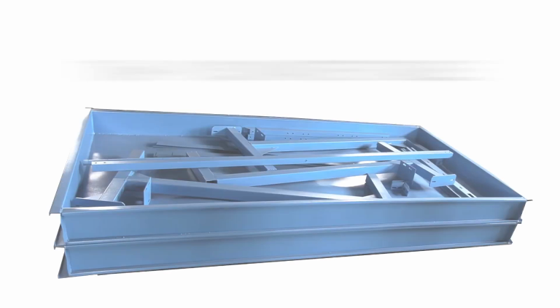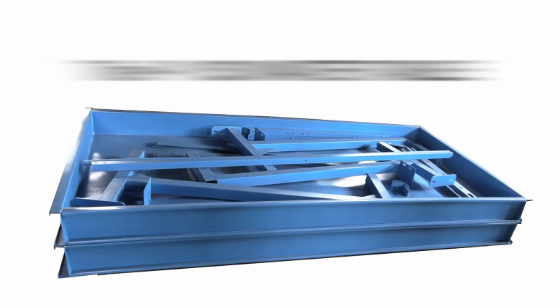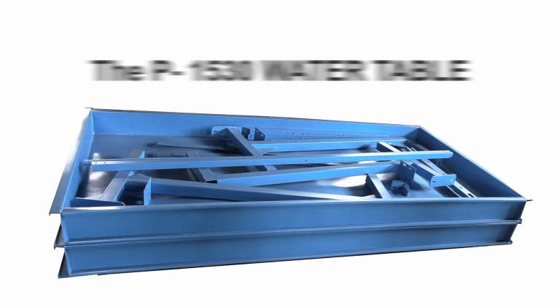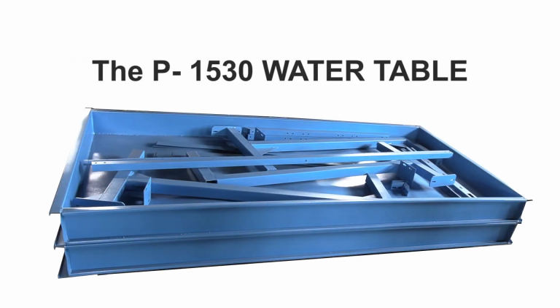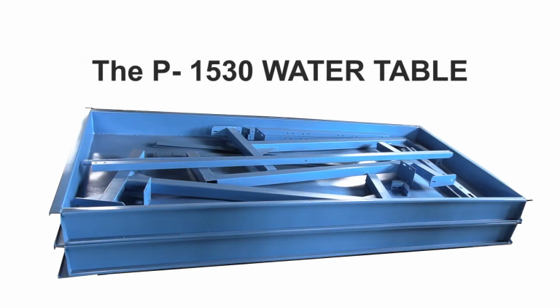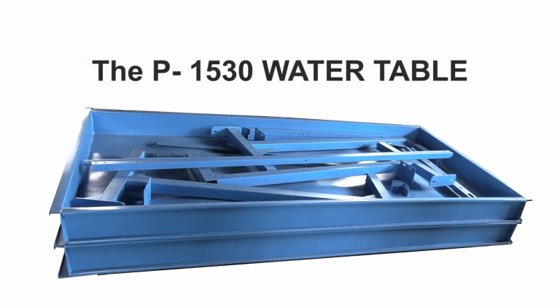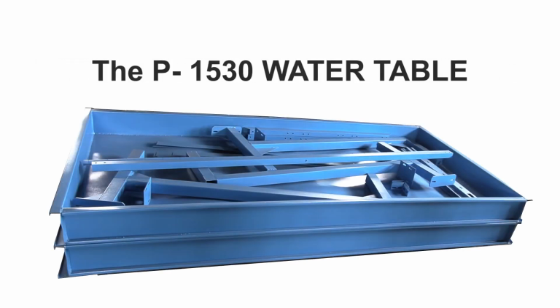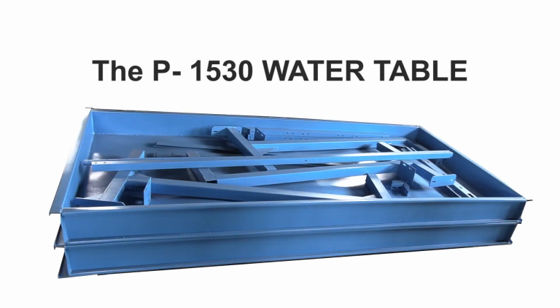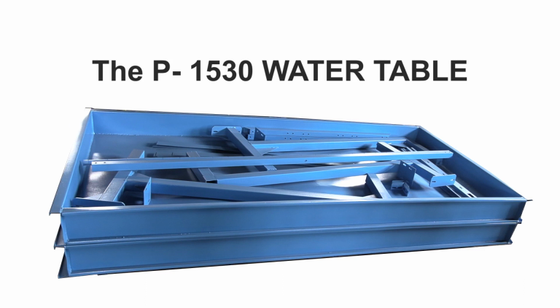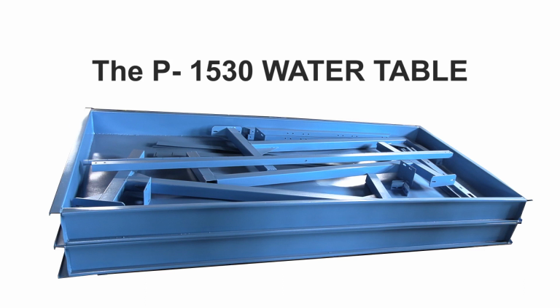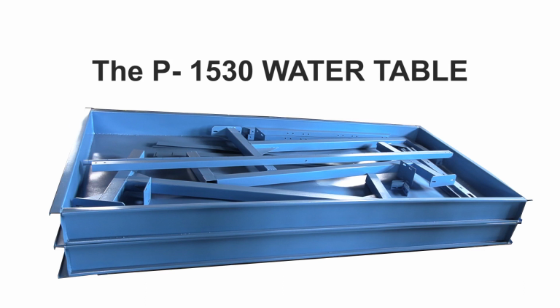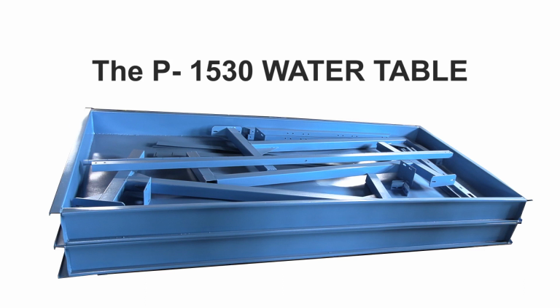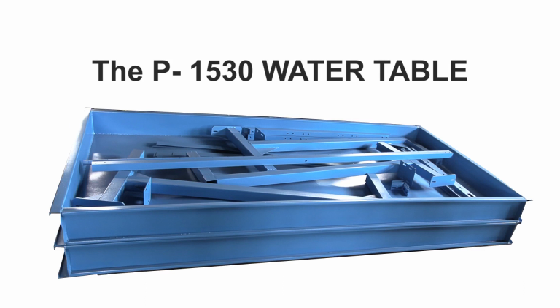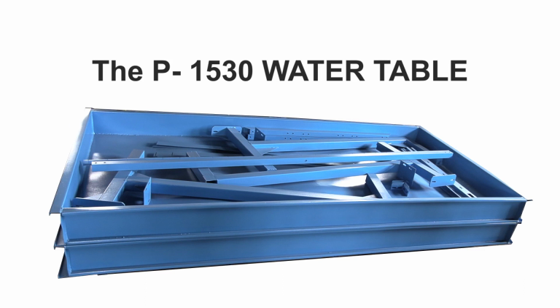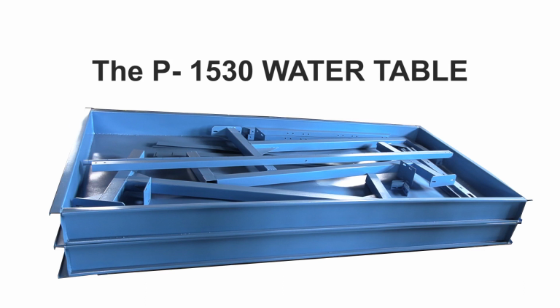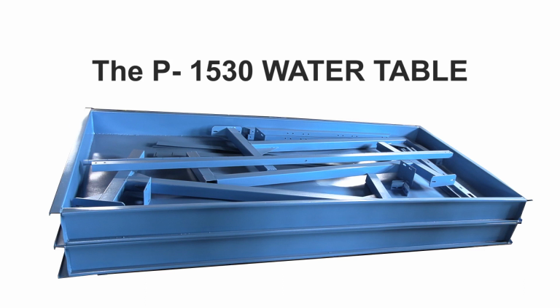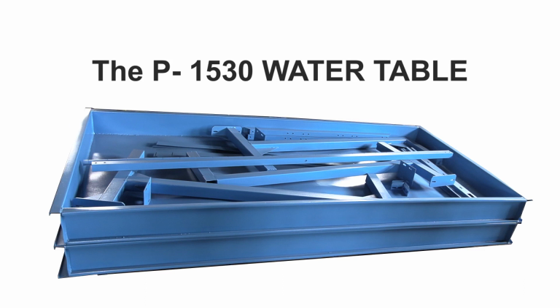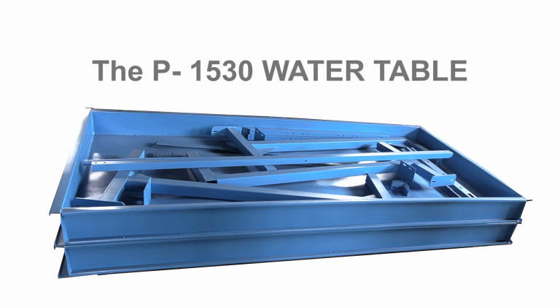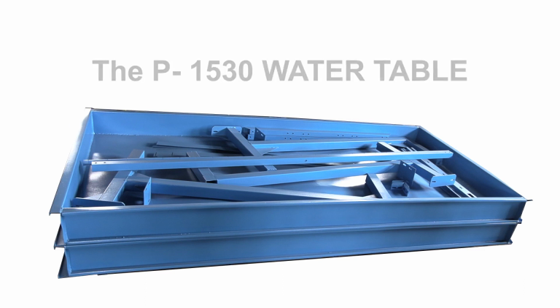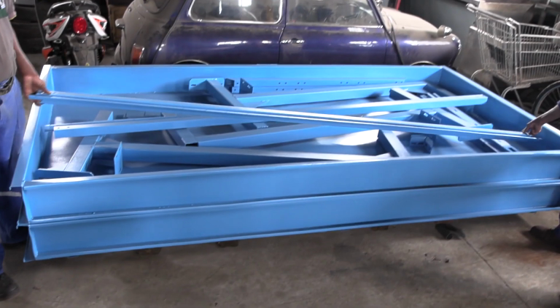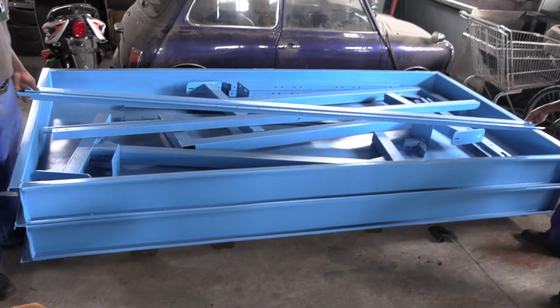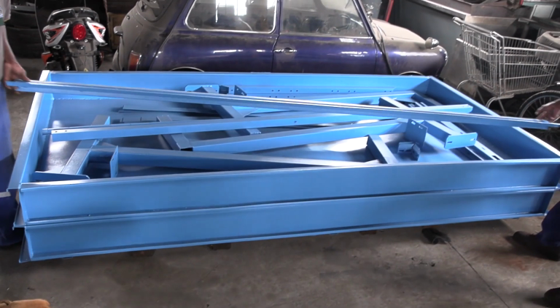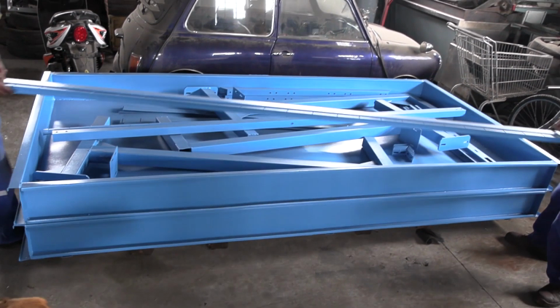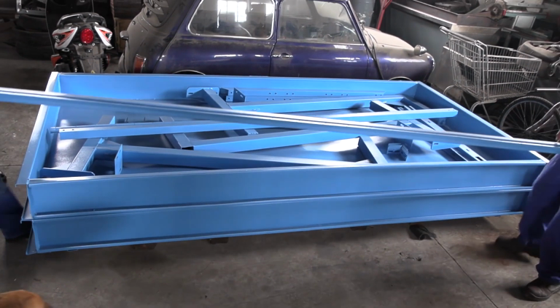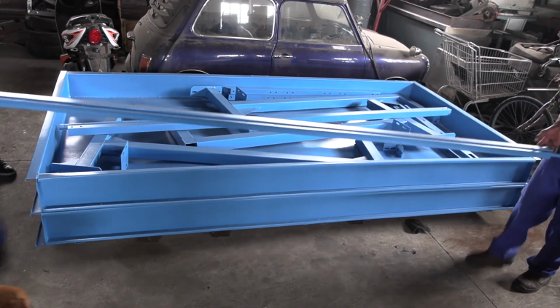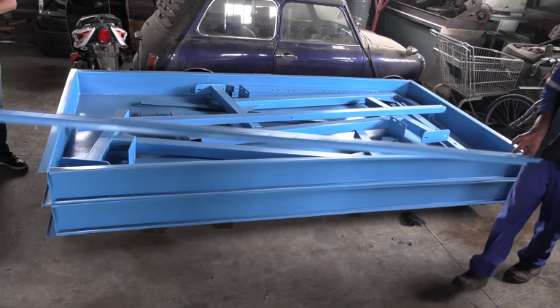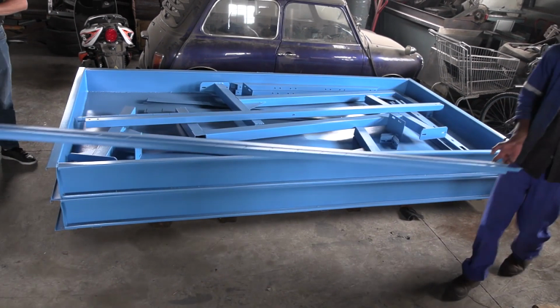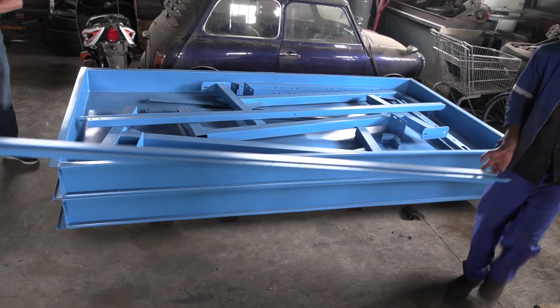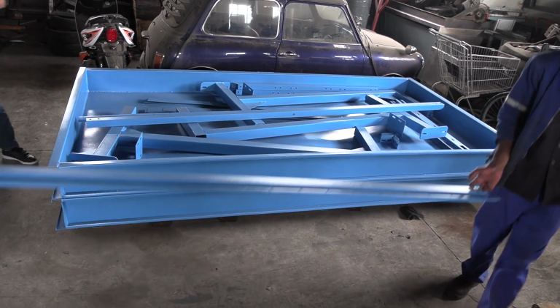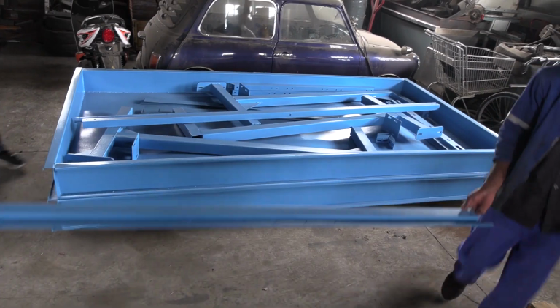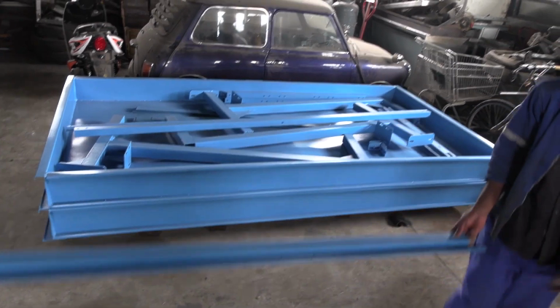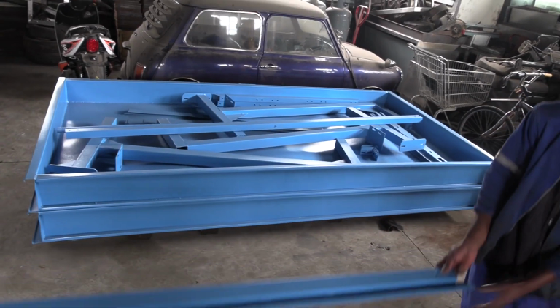The P1530 water table conveniently comes in kit form, so start by unpacking all the components.